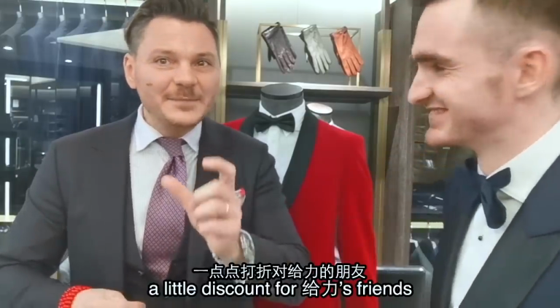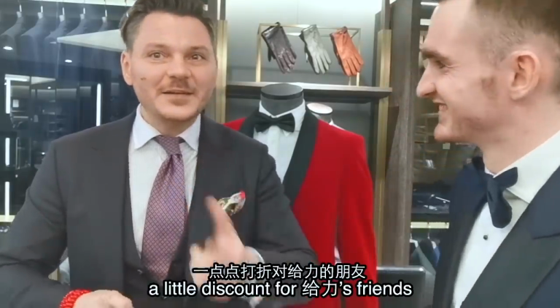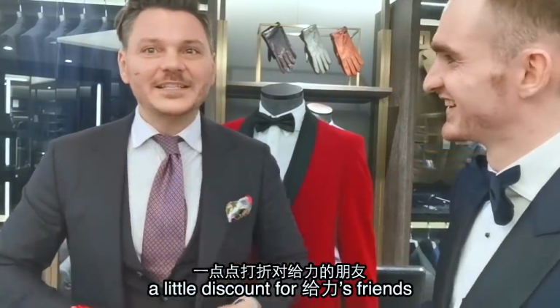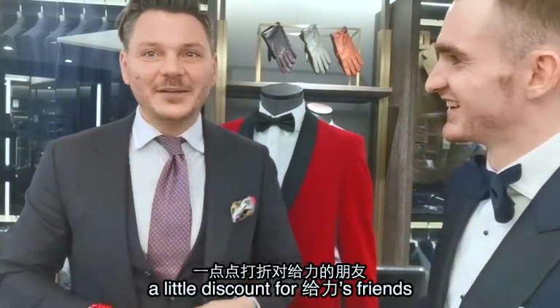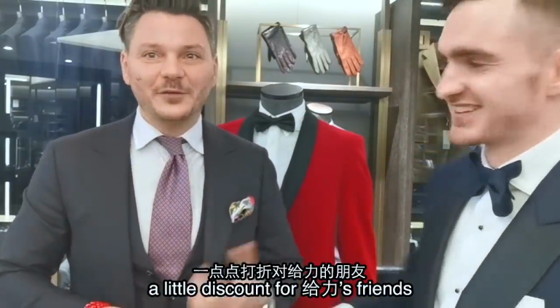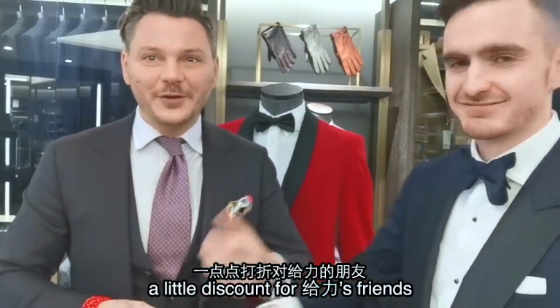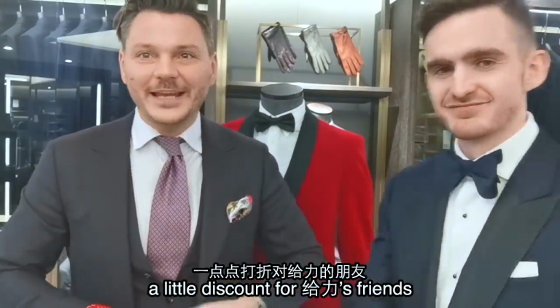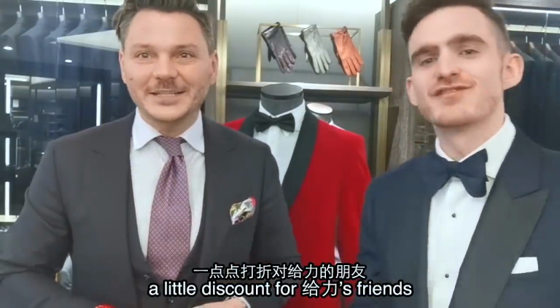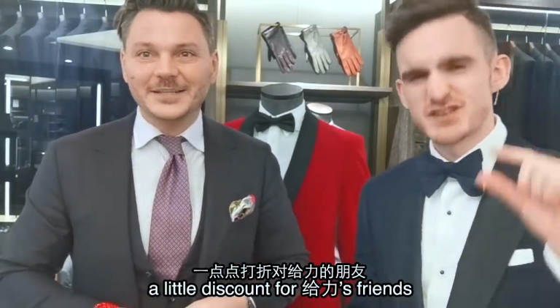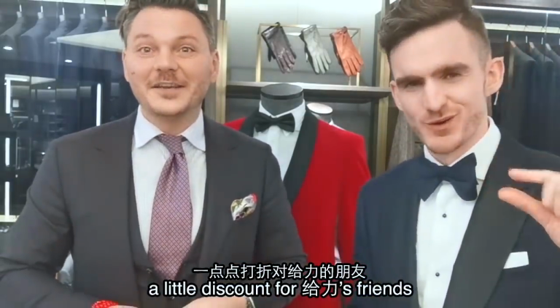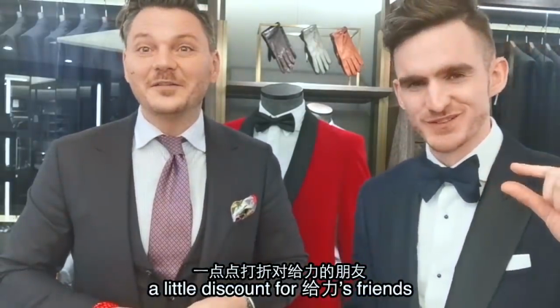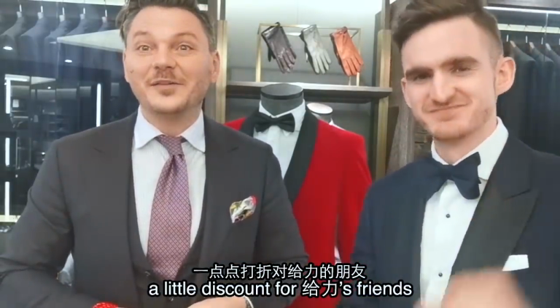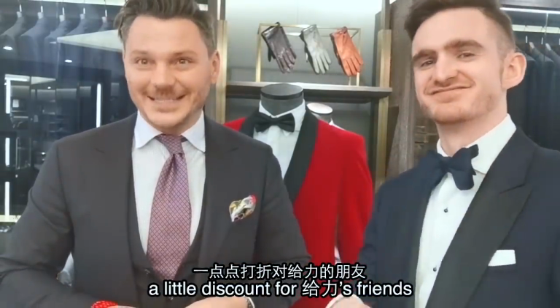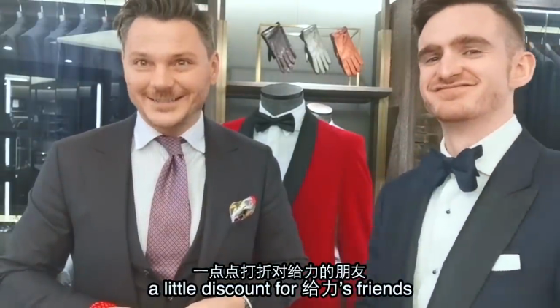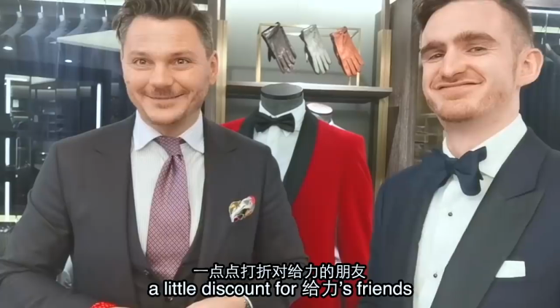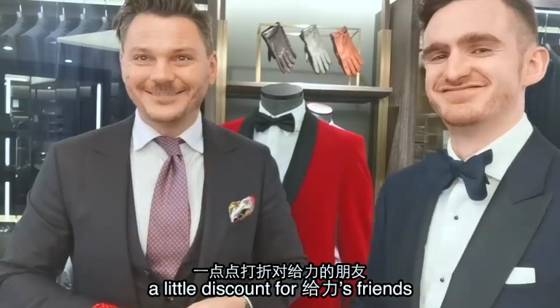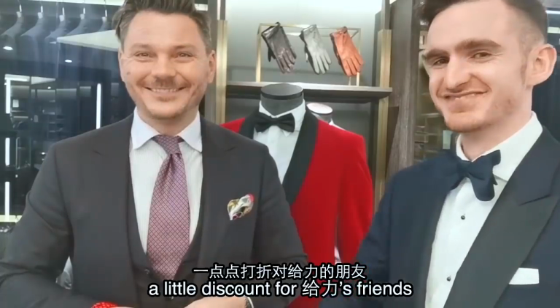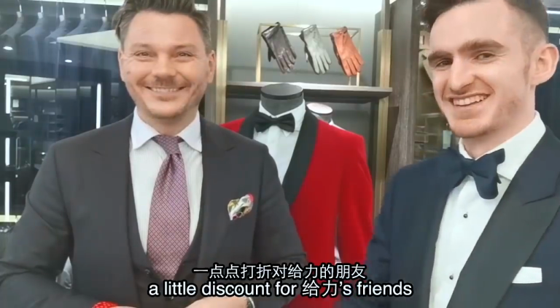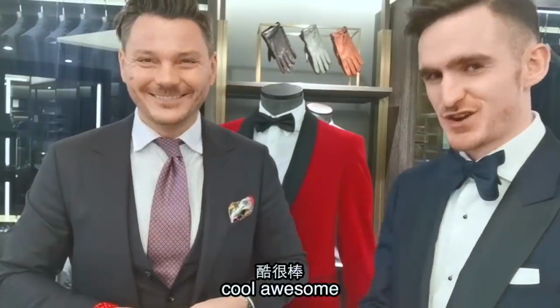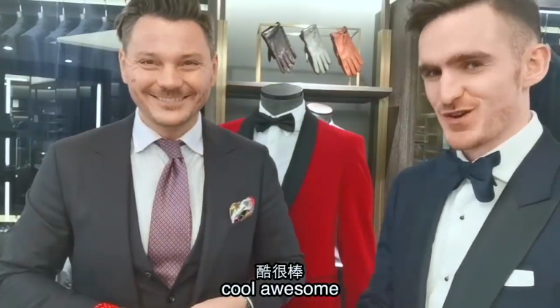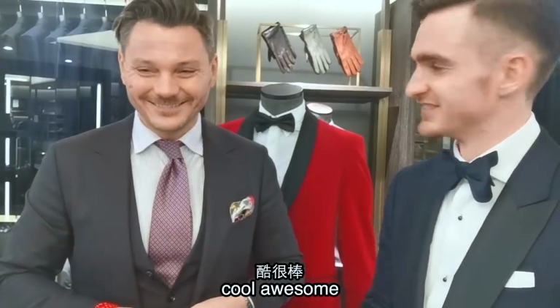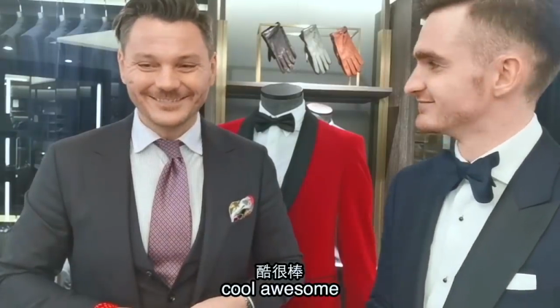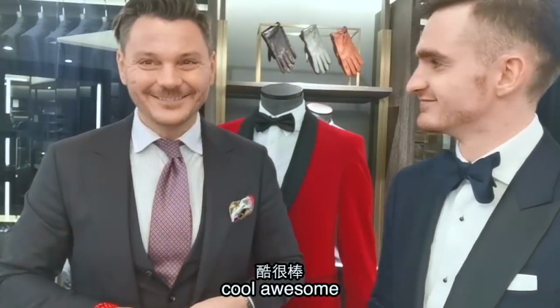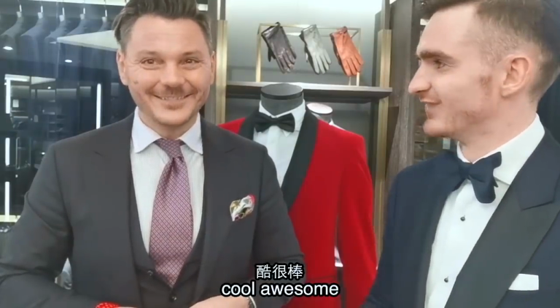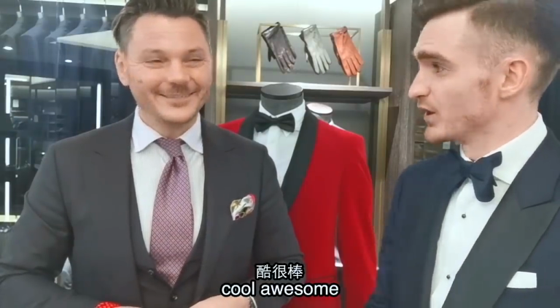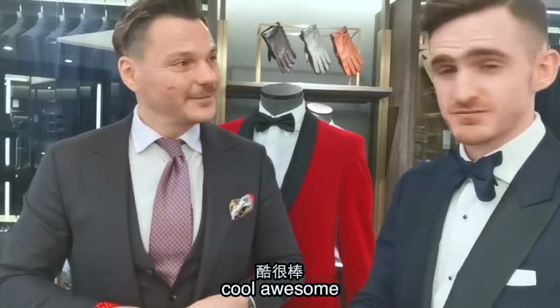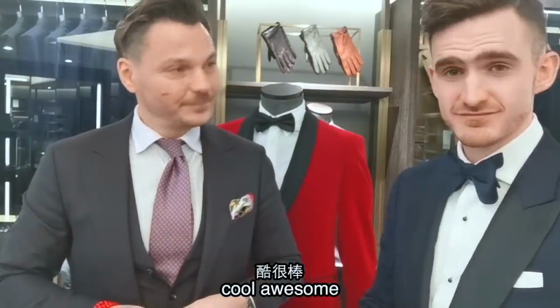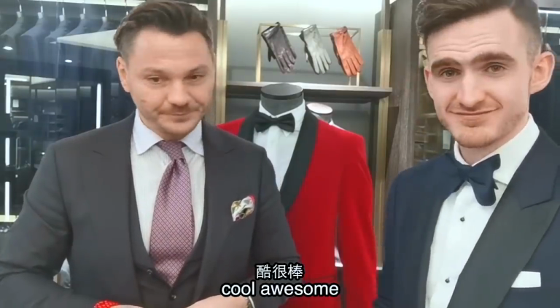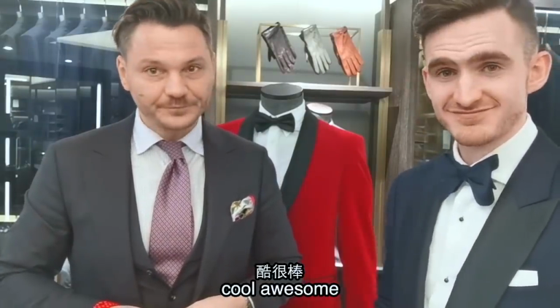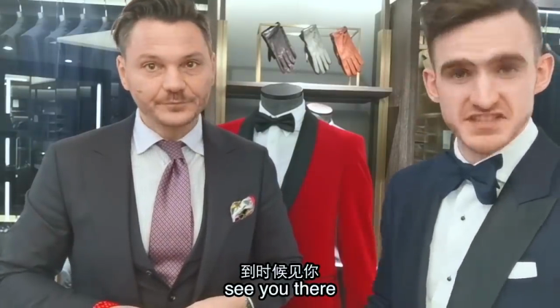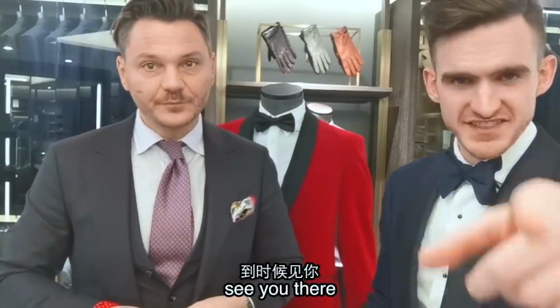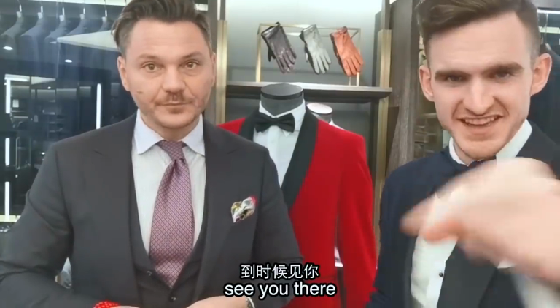Like last time, a little bit of discount for Gaoli's friends — very small. Cool. Awesome. See you there.